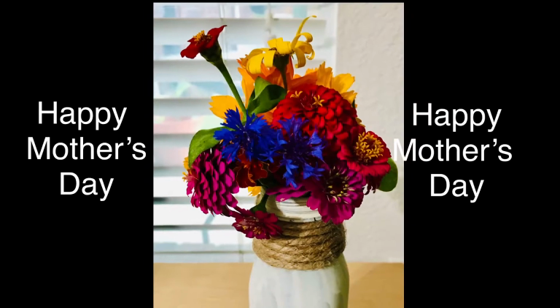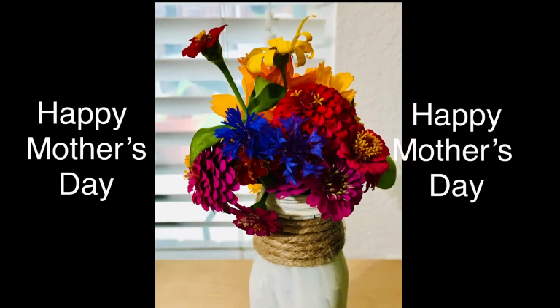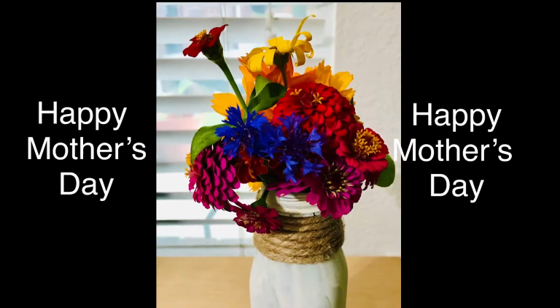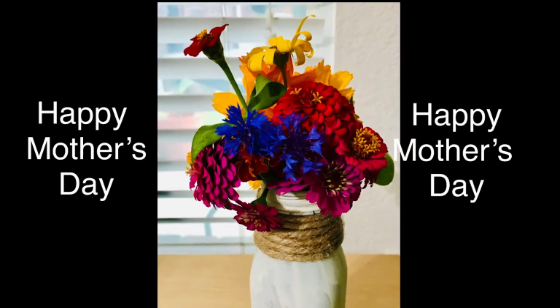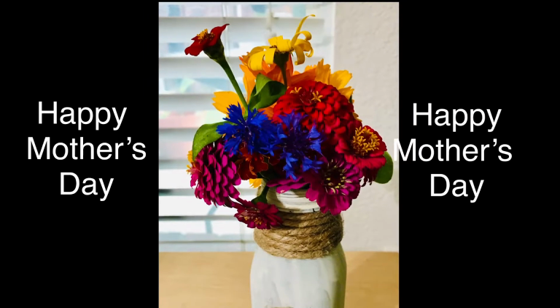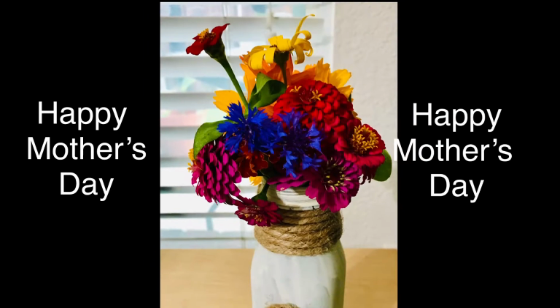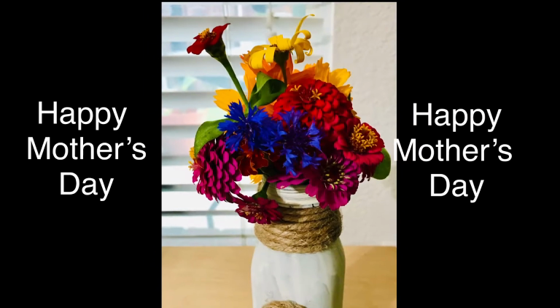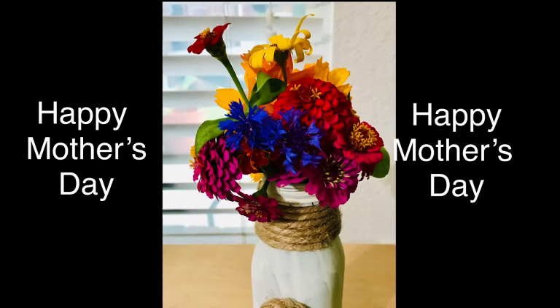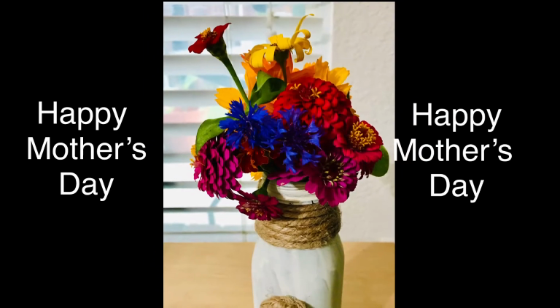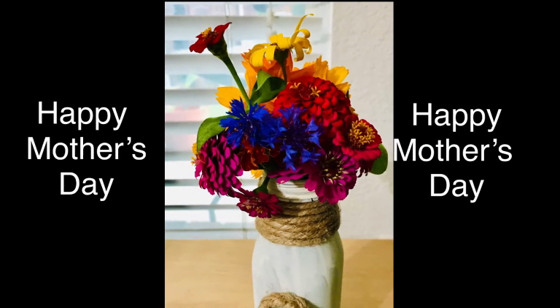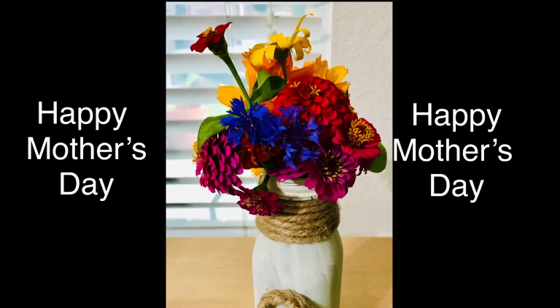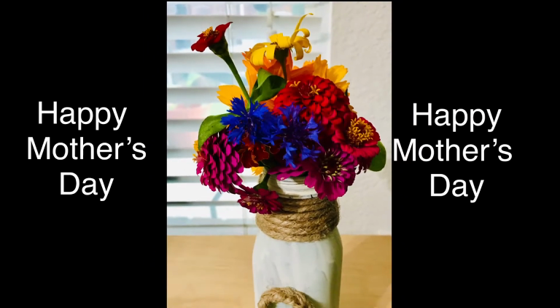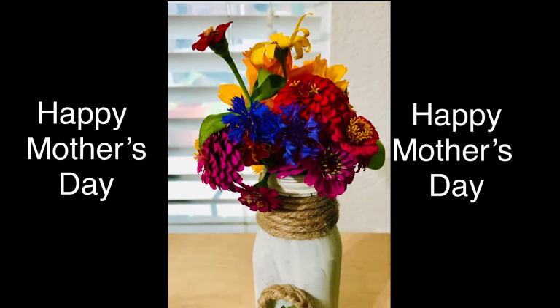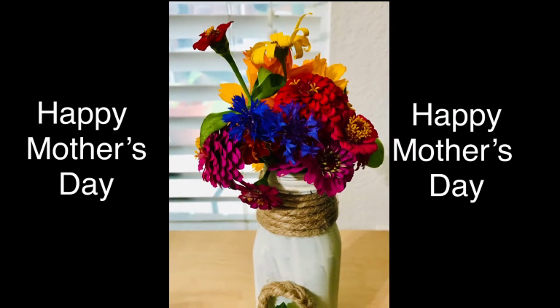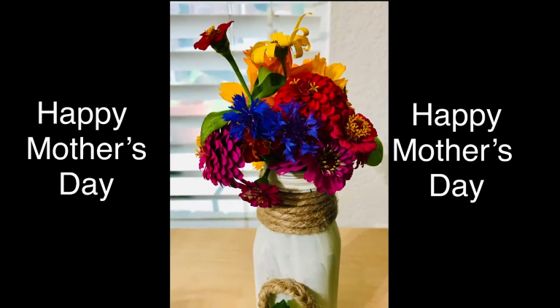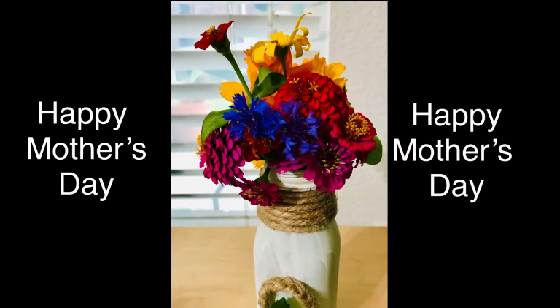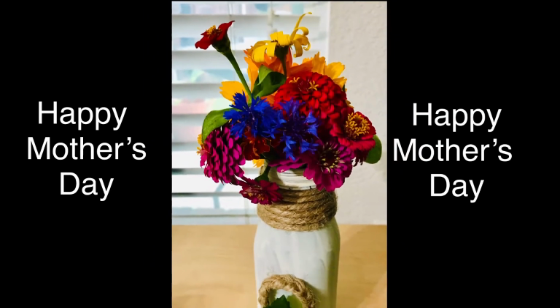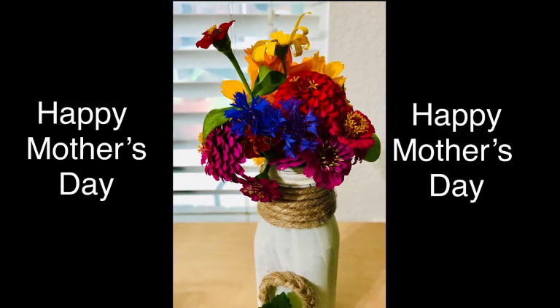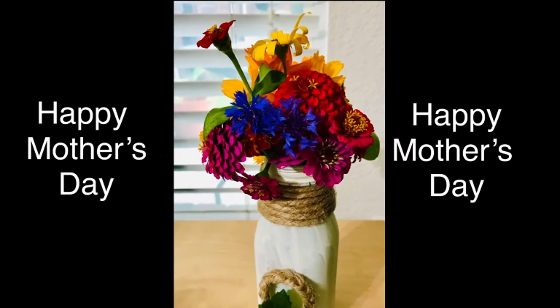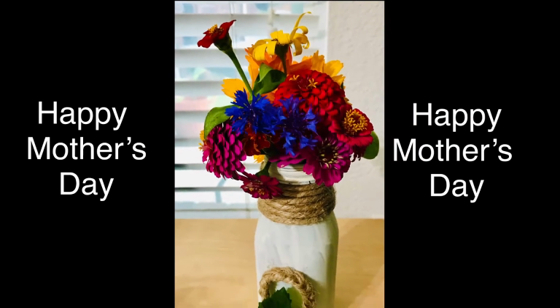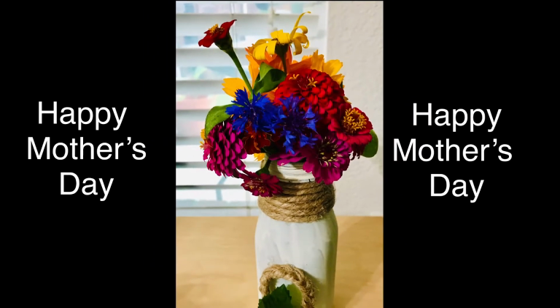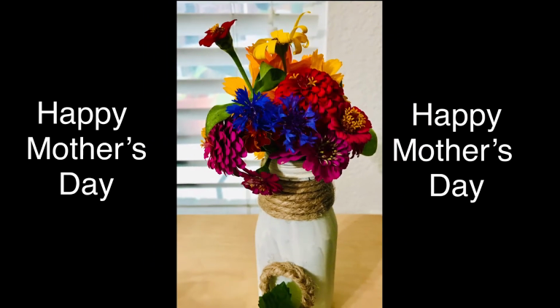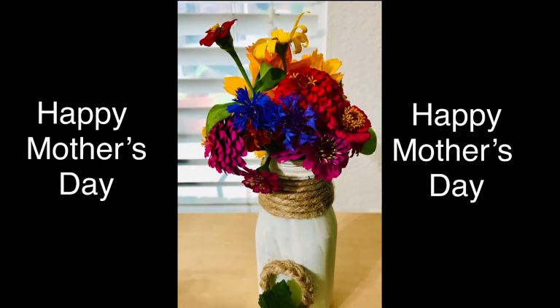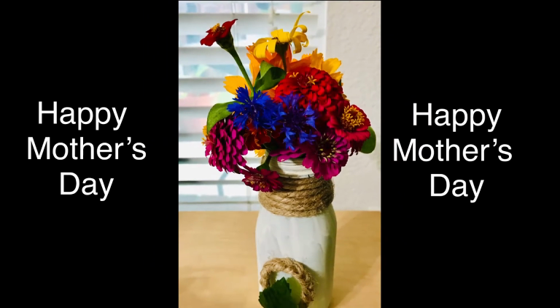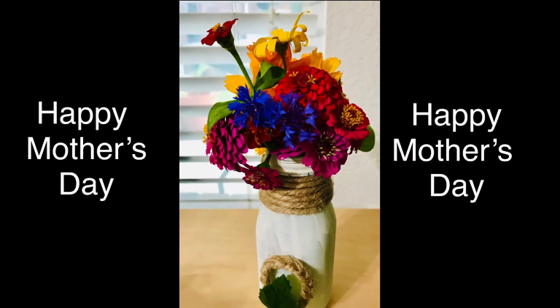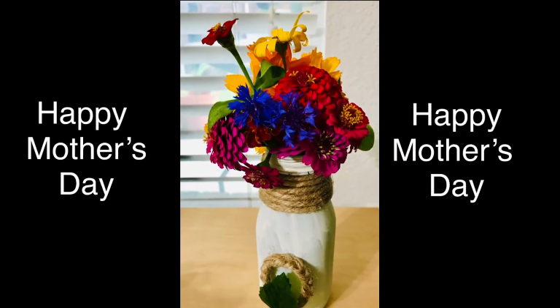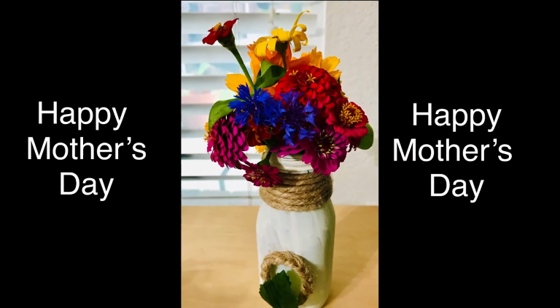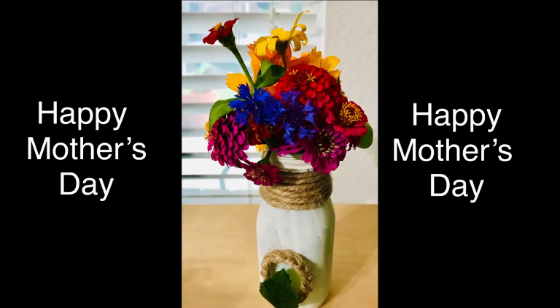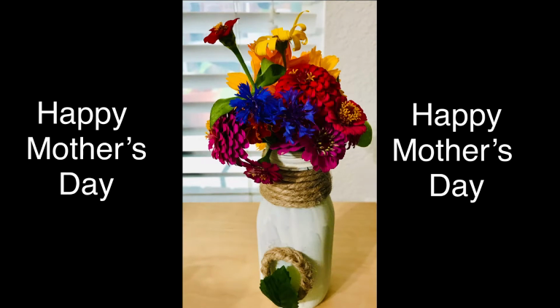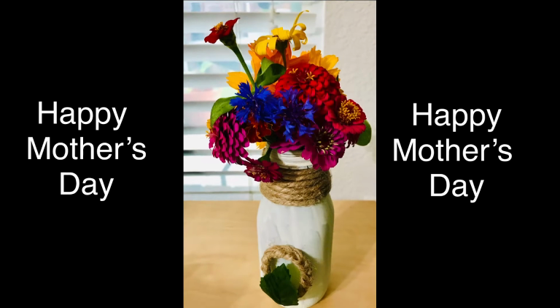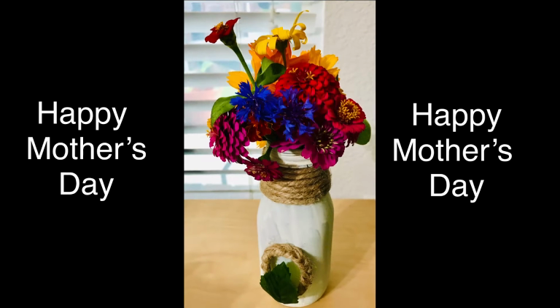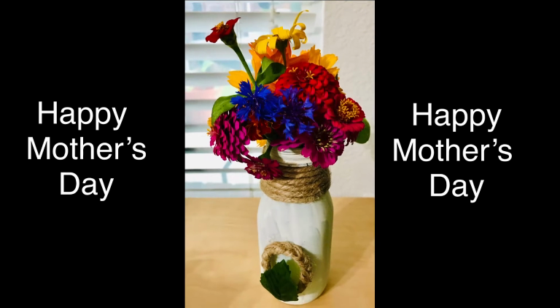Happy Mother's Day! This video is dedicated to my mother and mother-in-law.